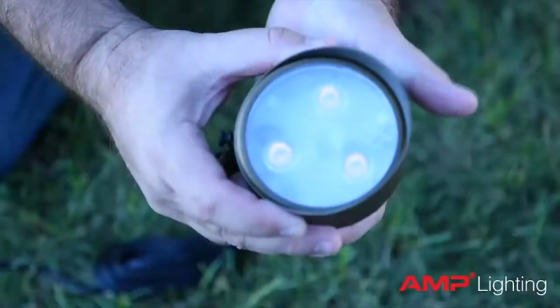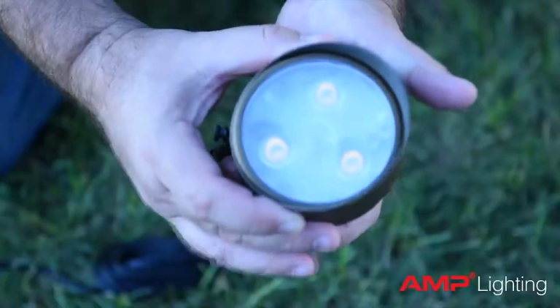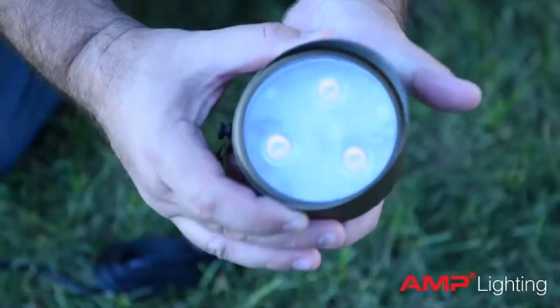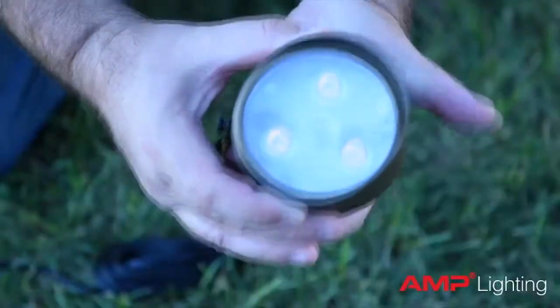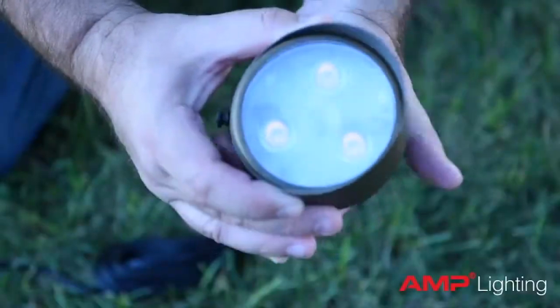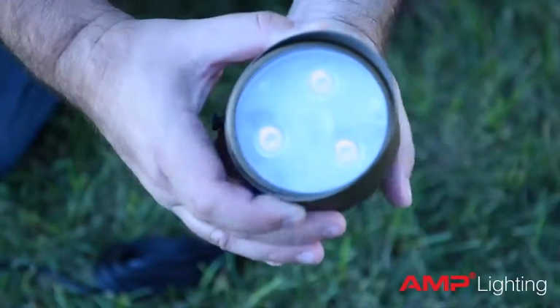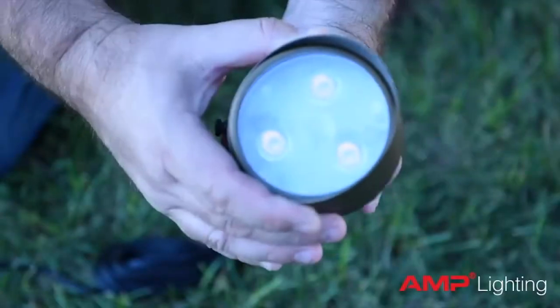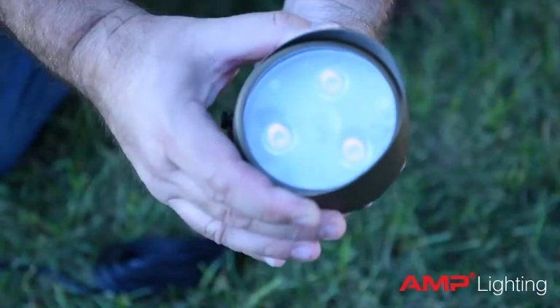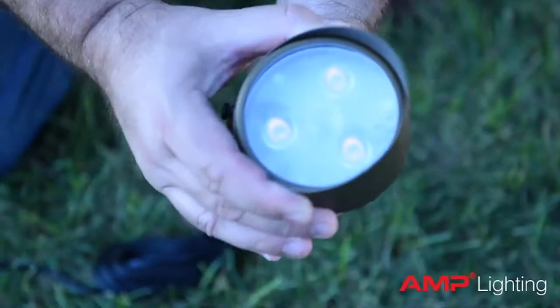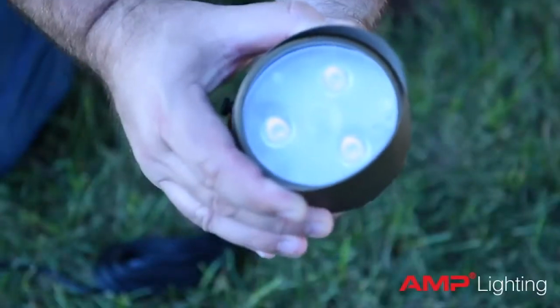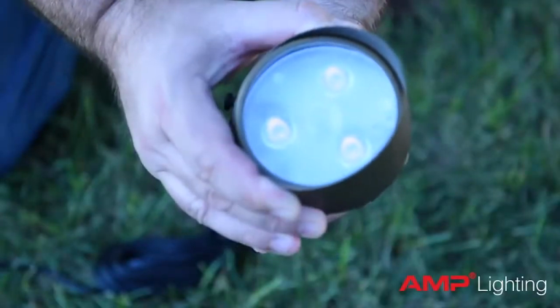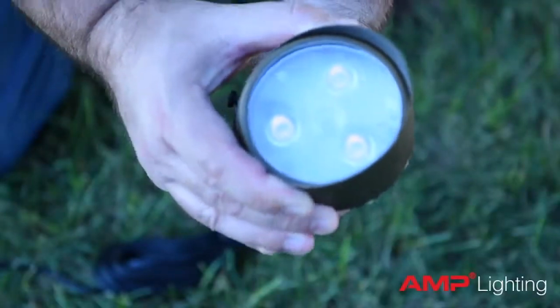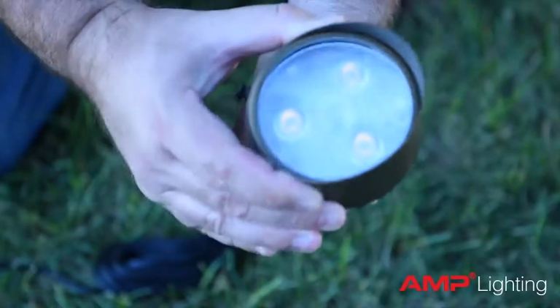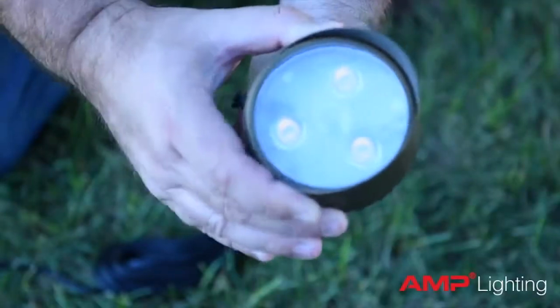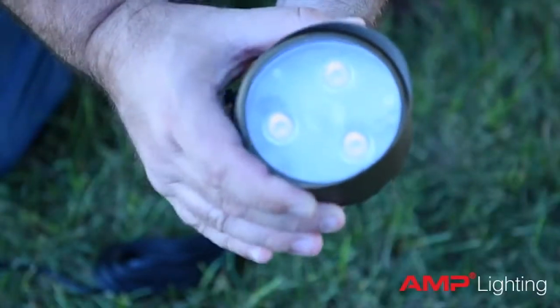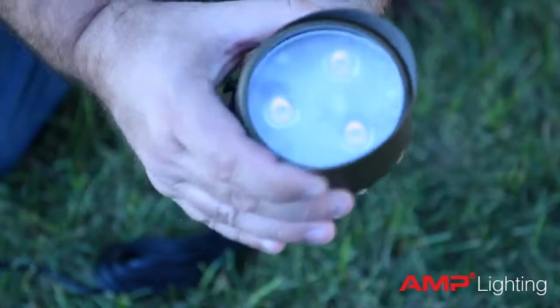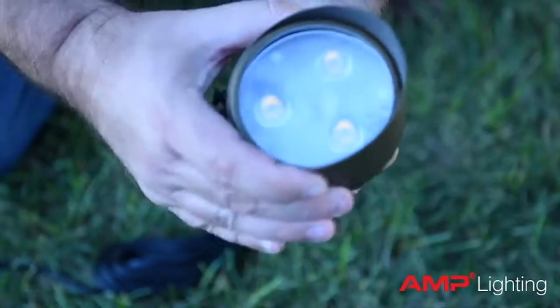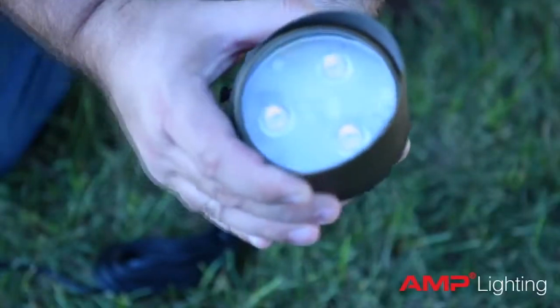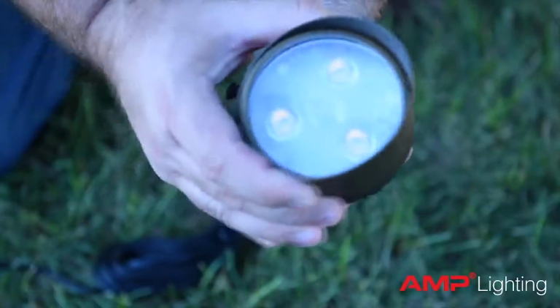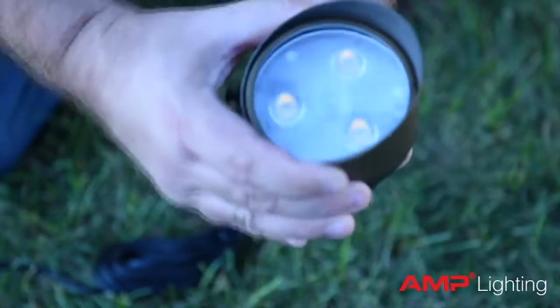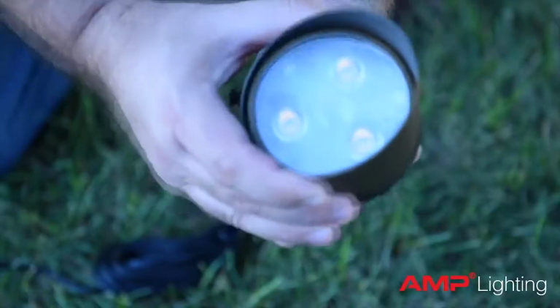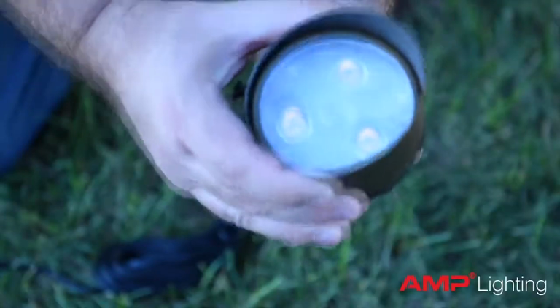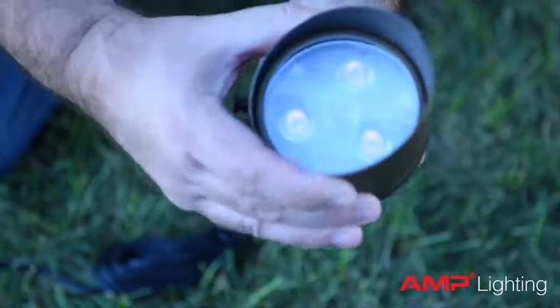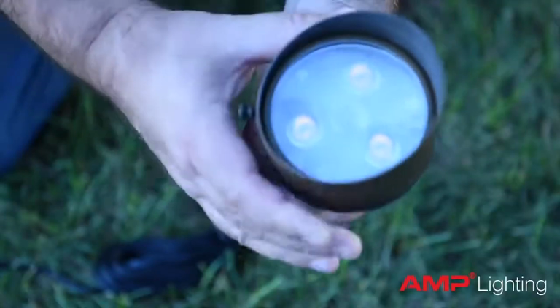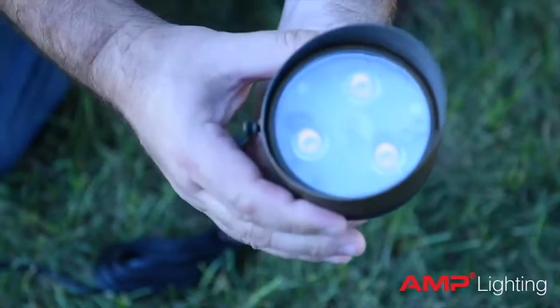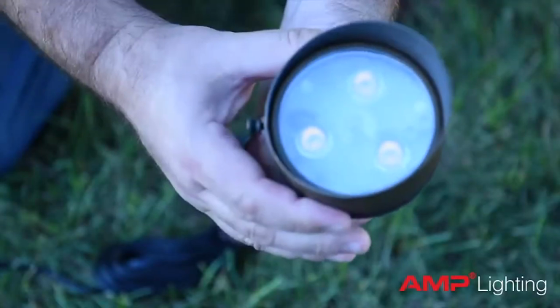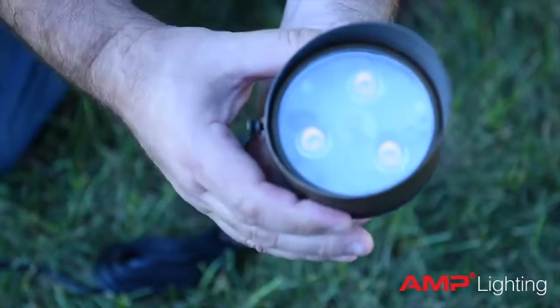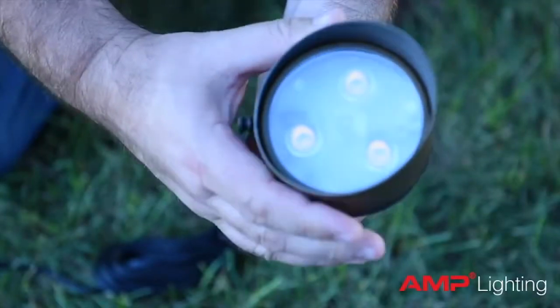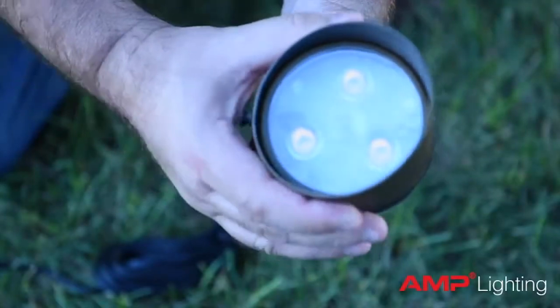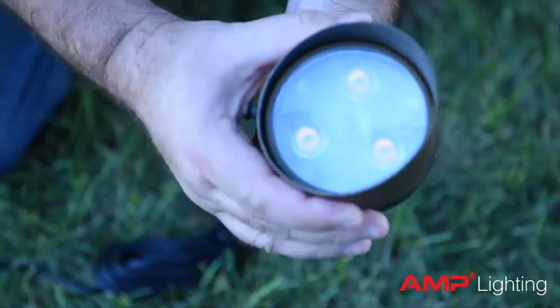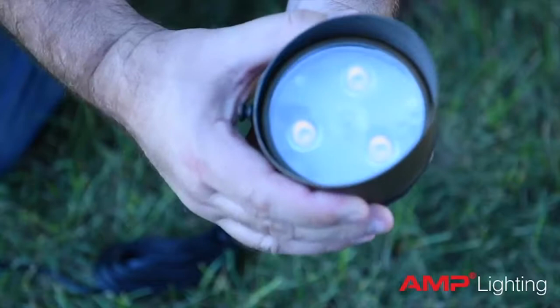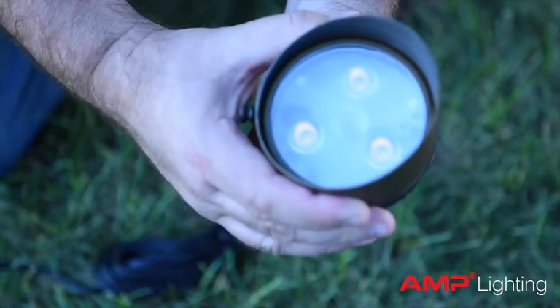And finally, the shroud of the fixture adjusts slightly to hide glare in sensitive mounting areas.